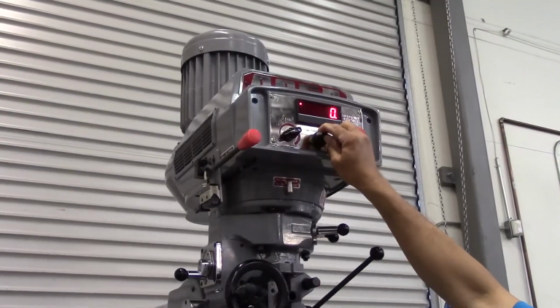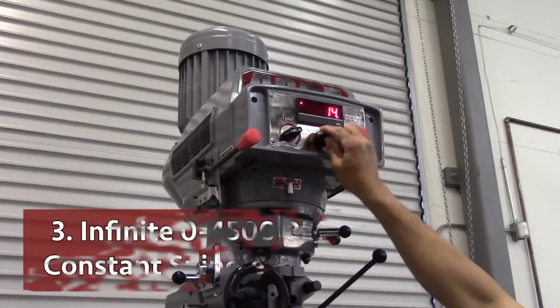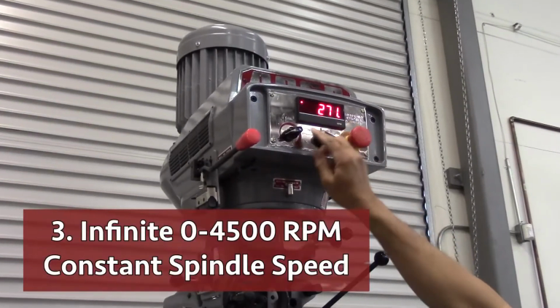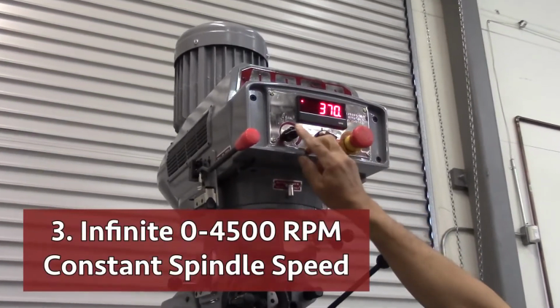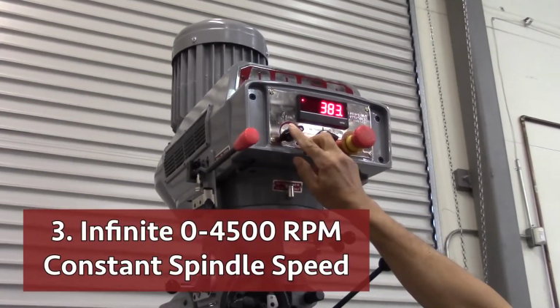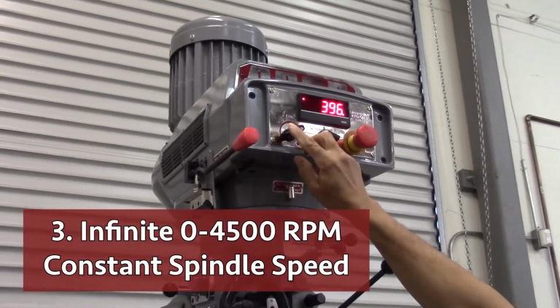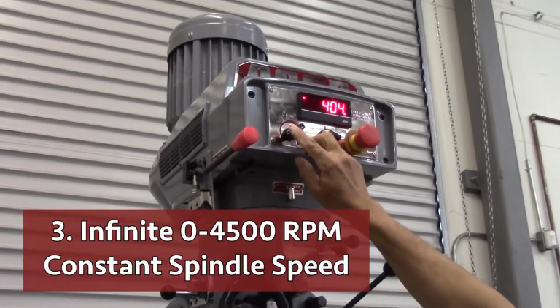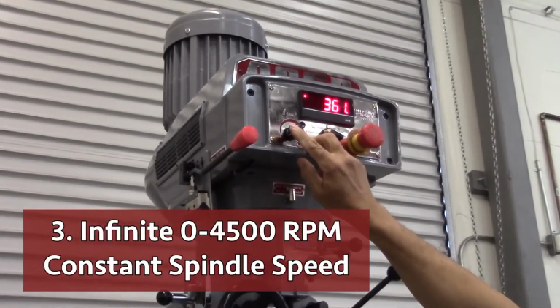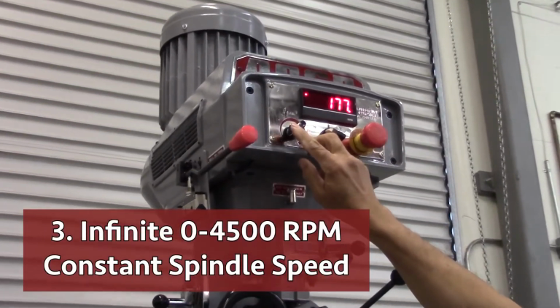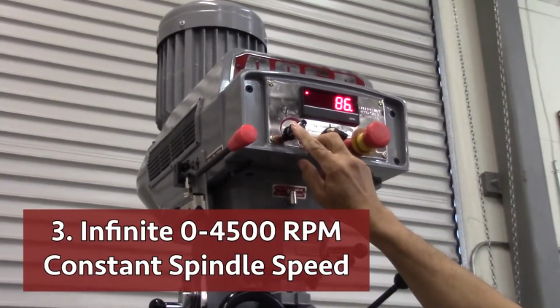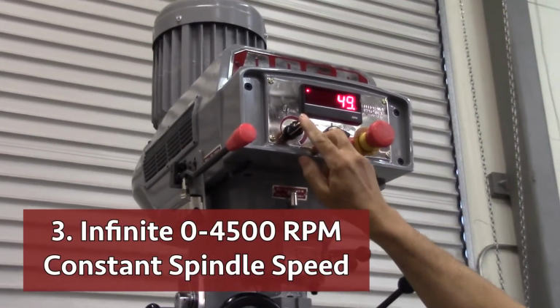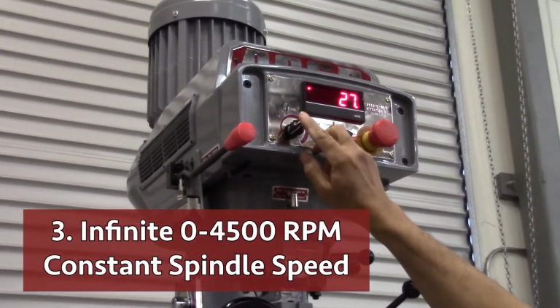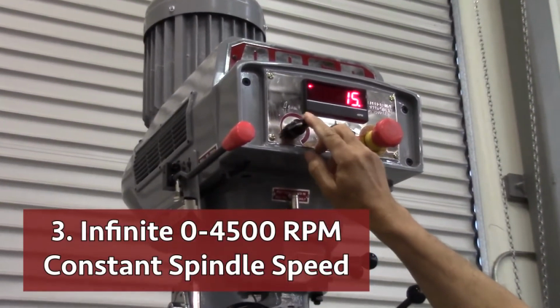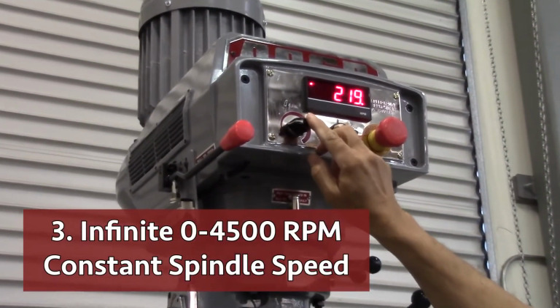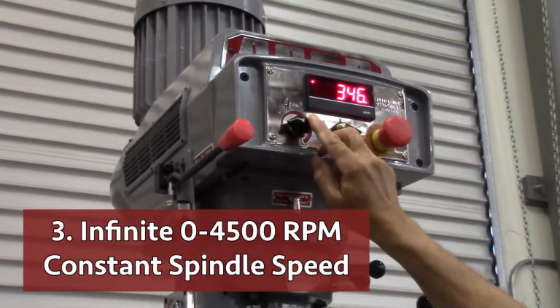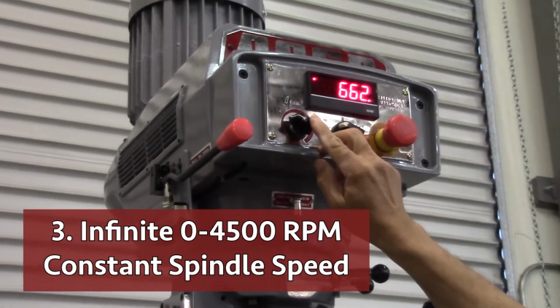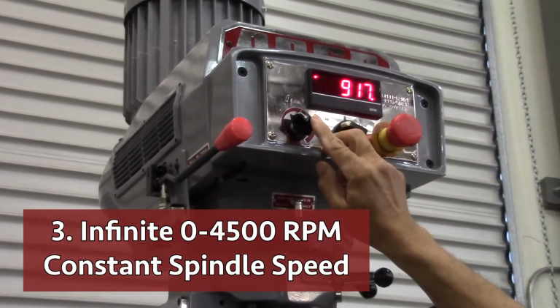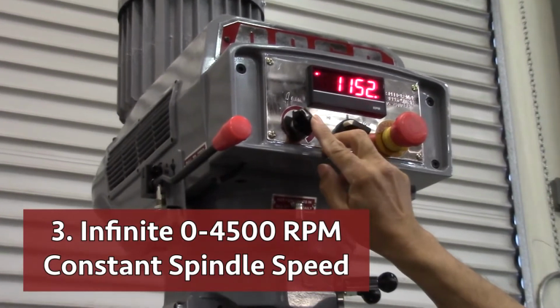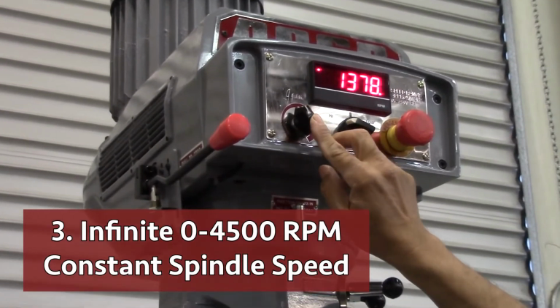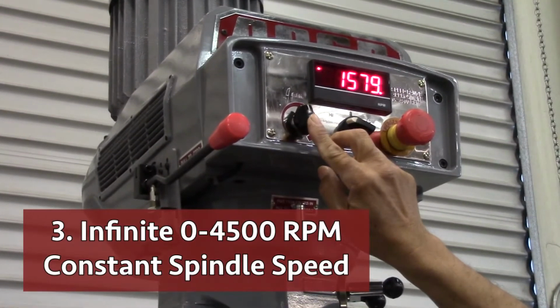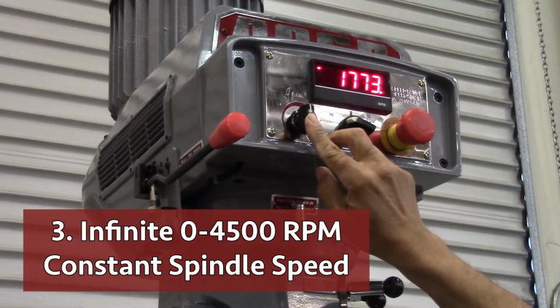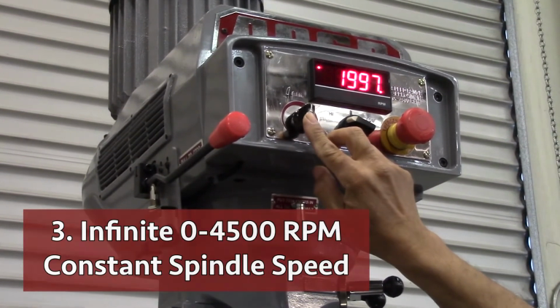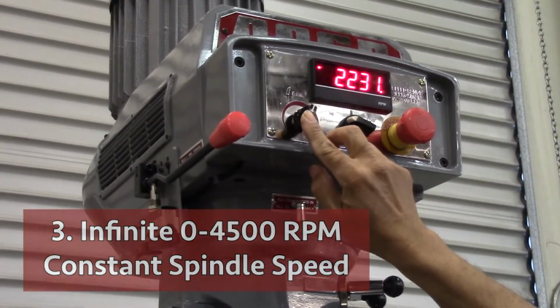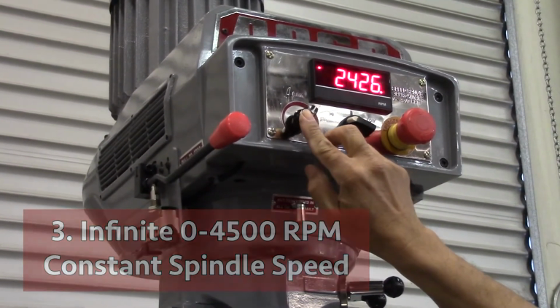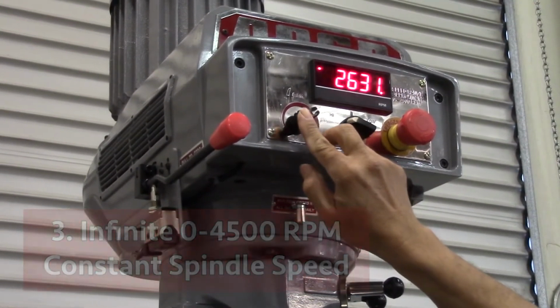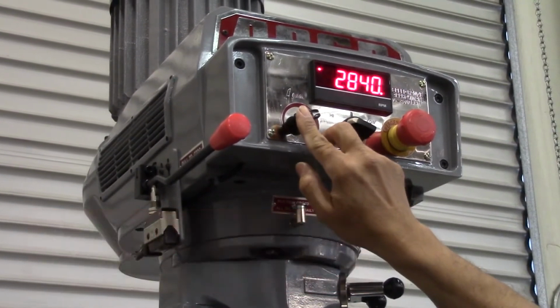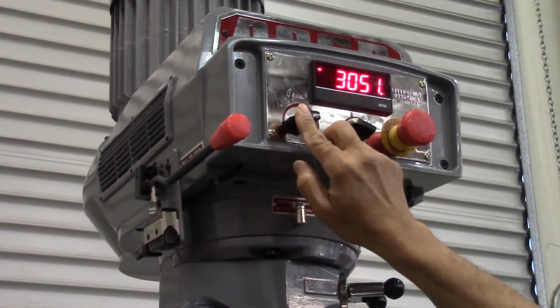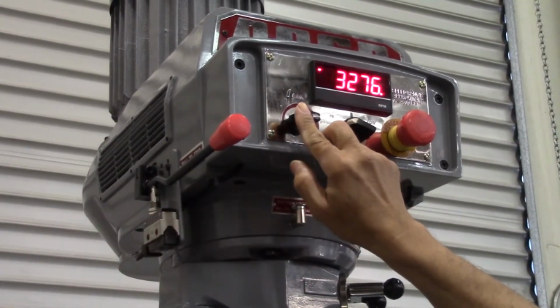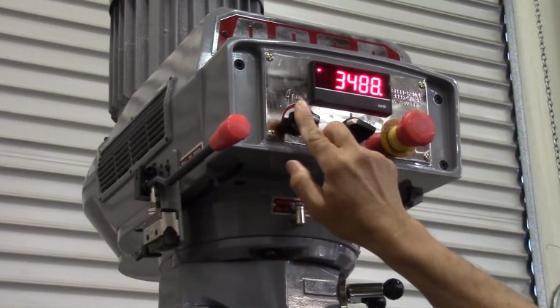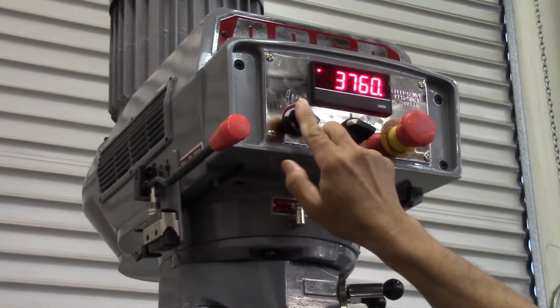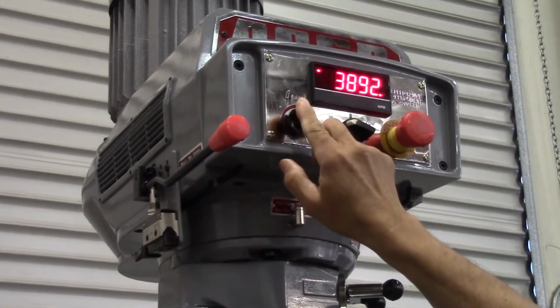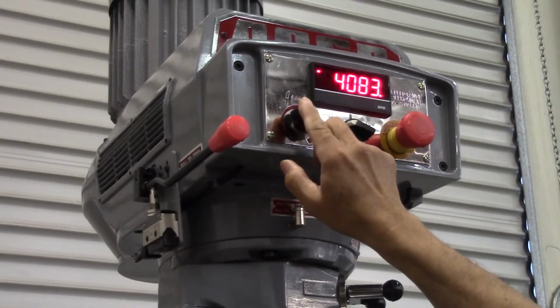Number three: an infinite 0 to 4500 RPM constant spindle speed that can change the speed range within four seconds.